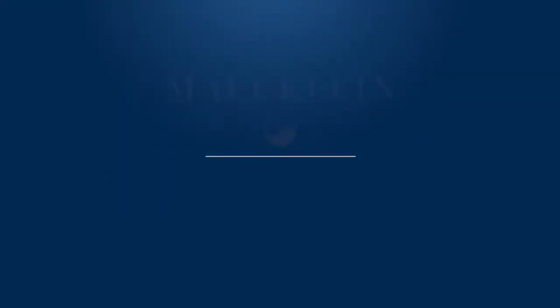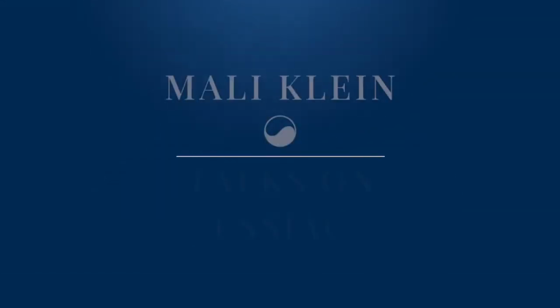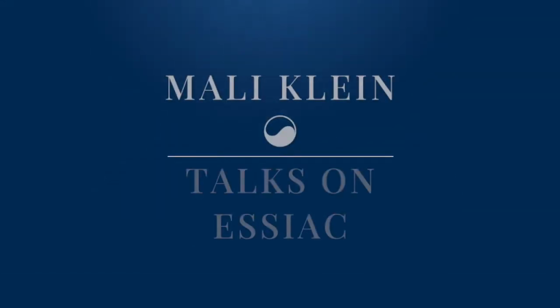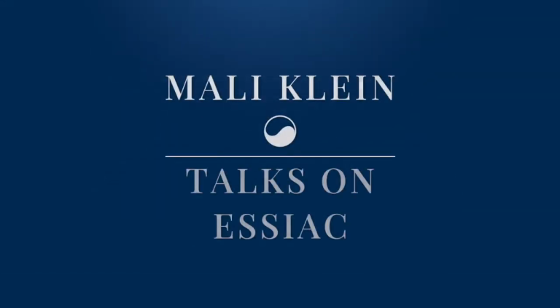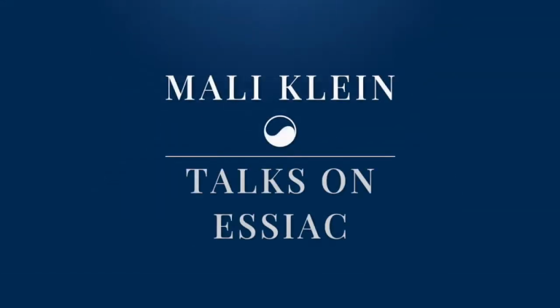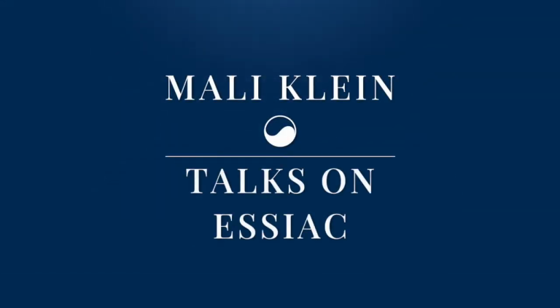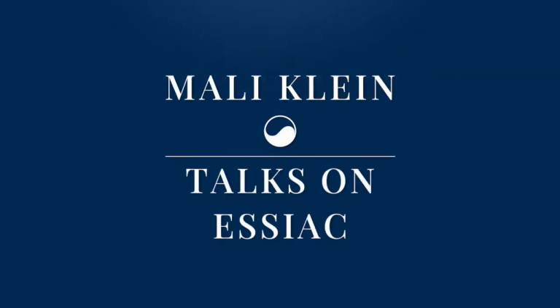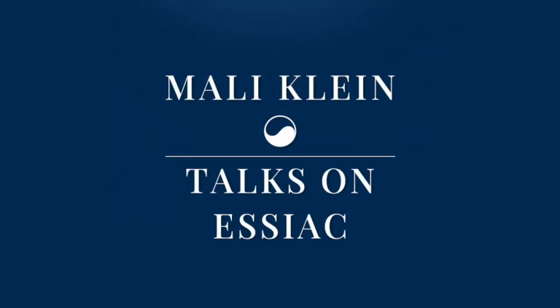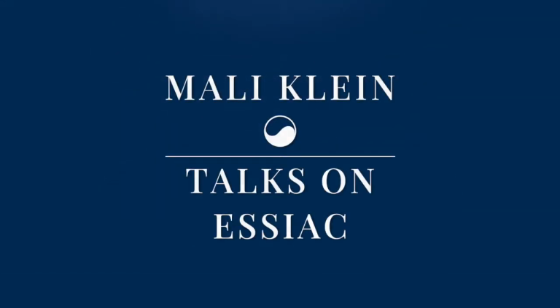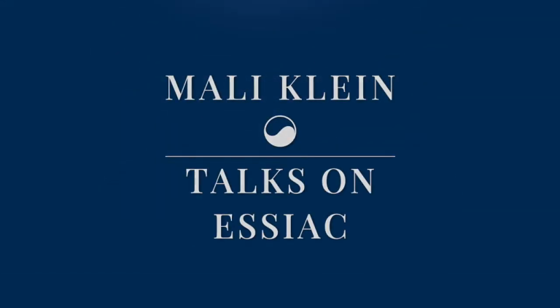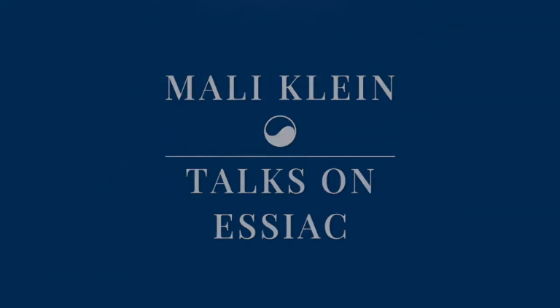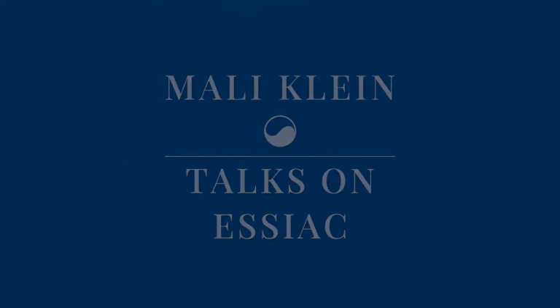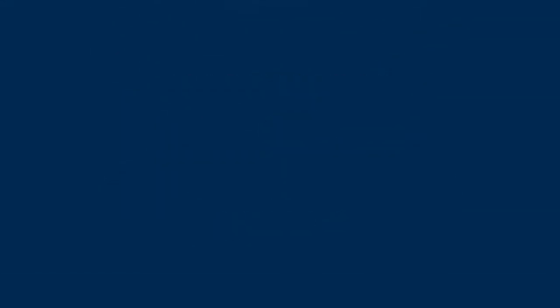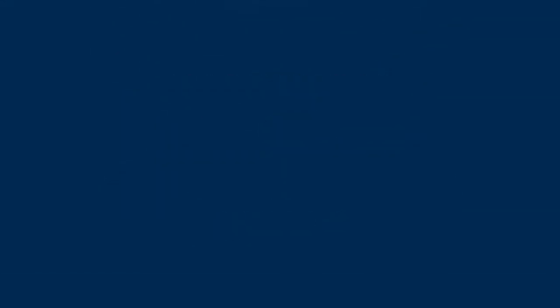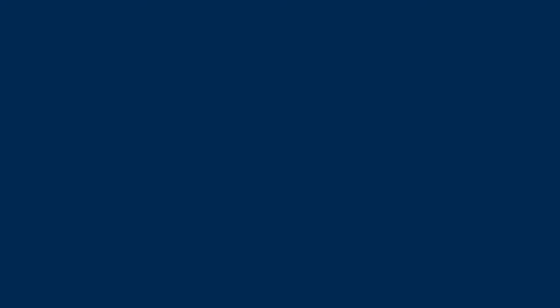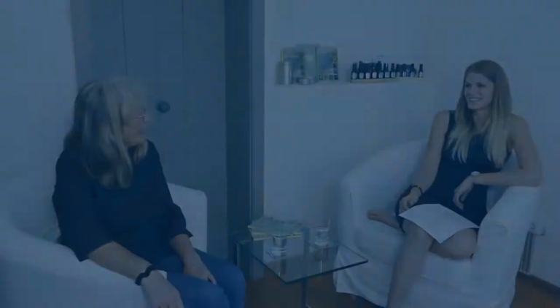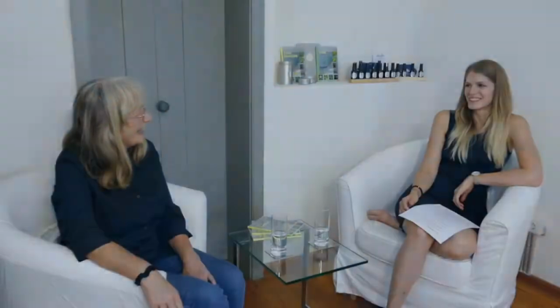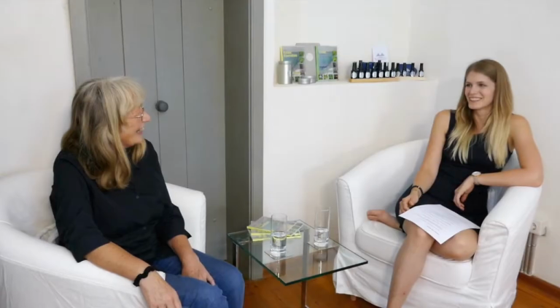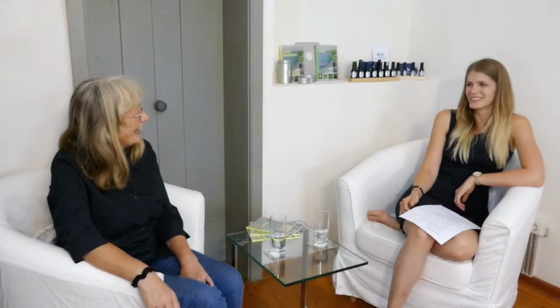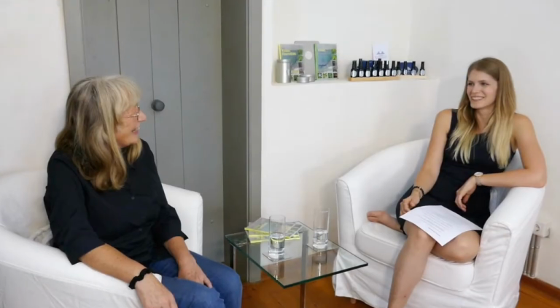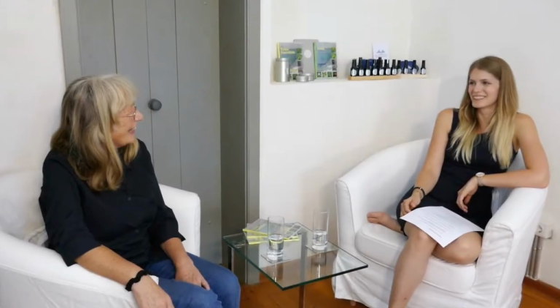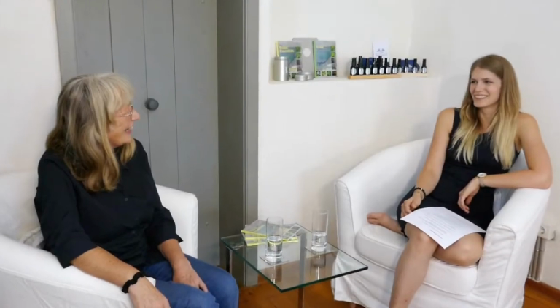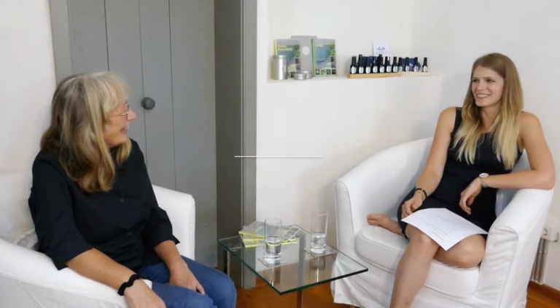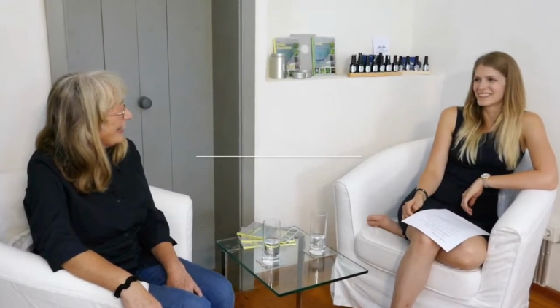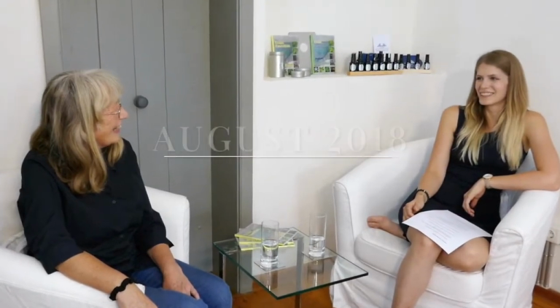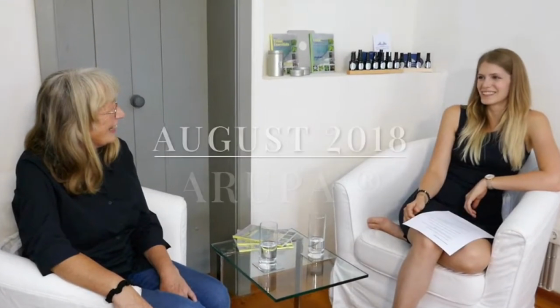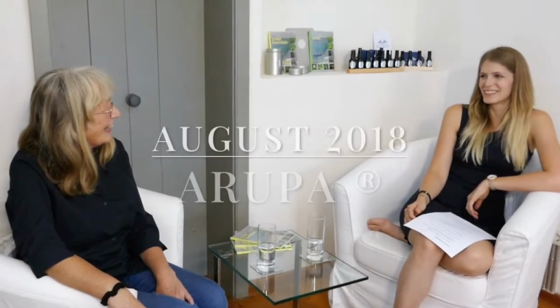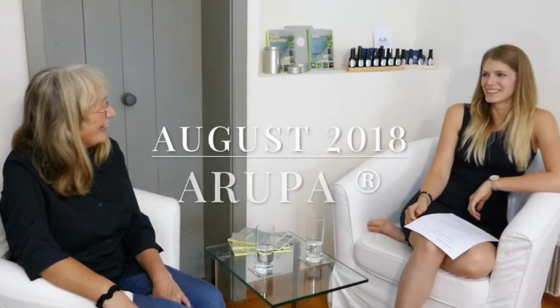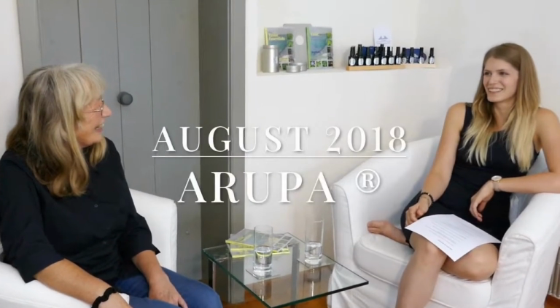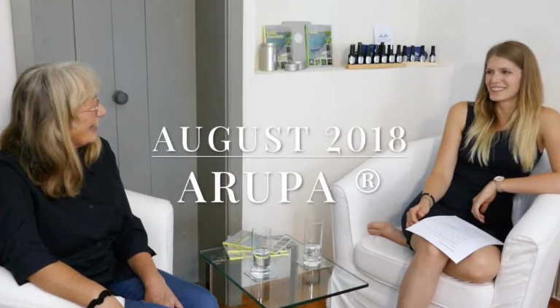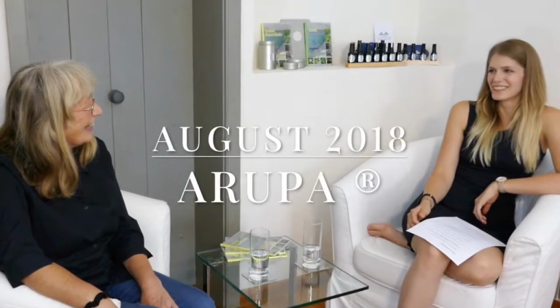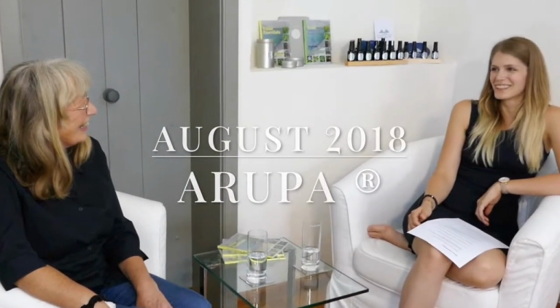Welcome to Marley Klein's Talks on SEAC, August 2018 at Arupa.